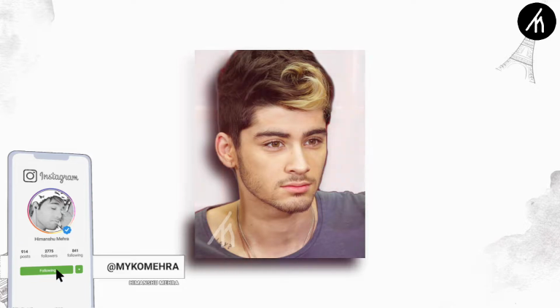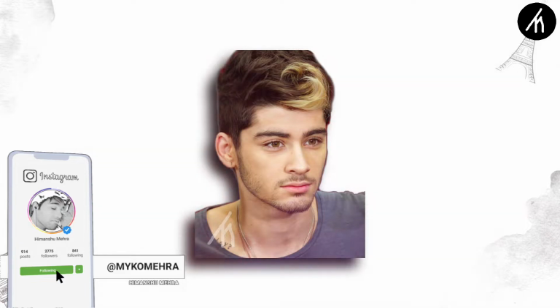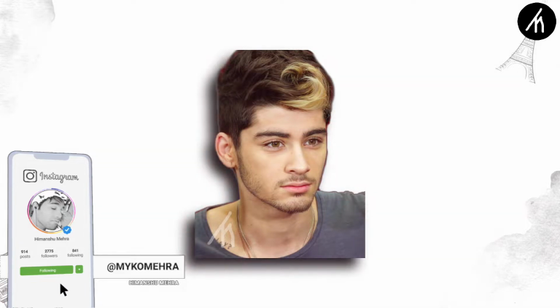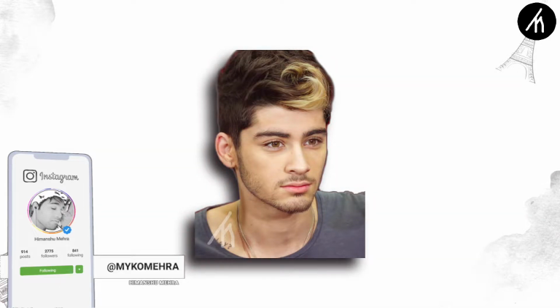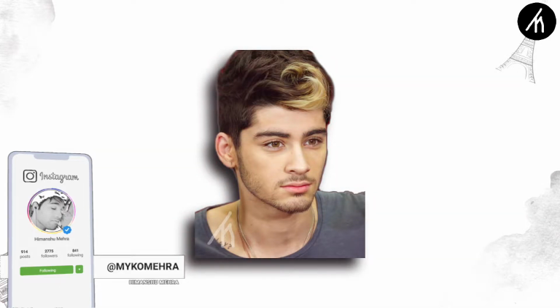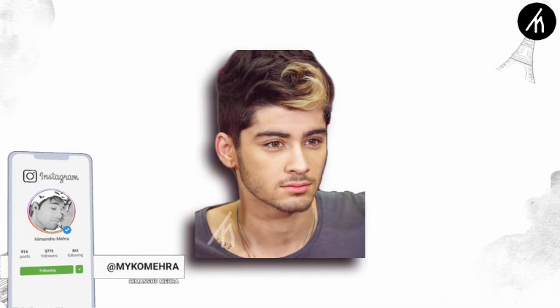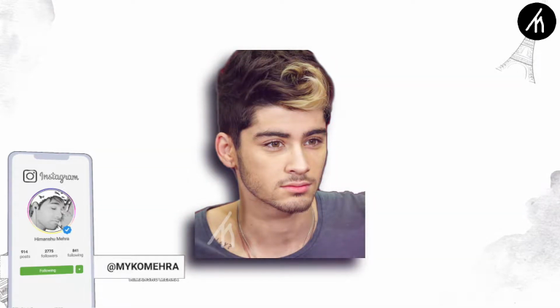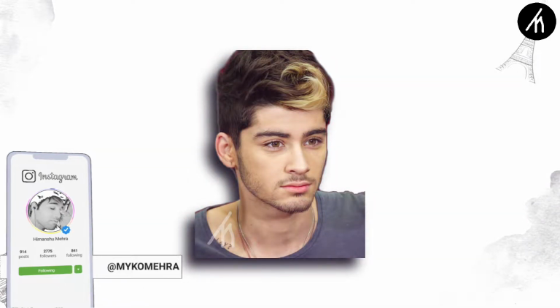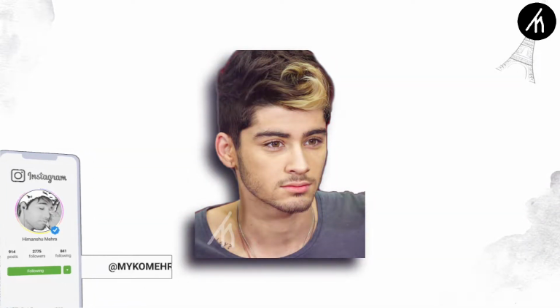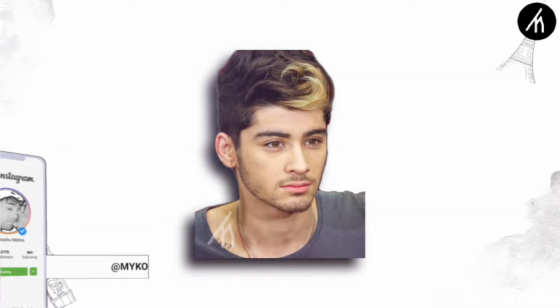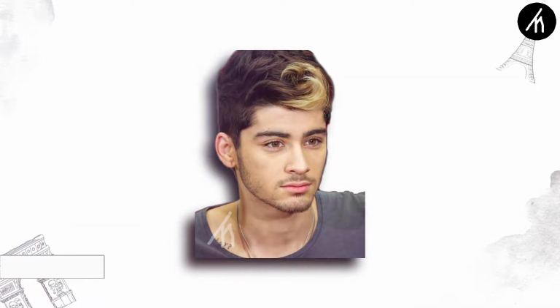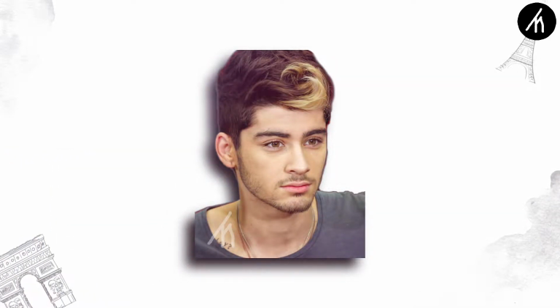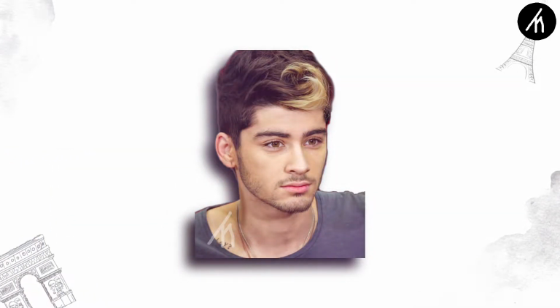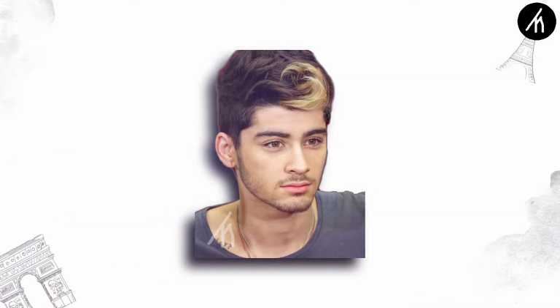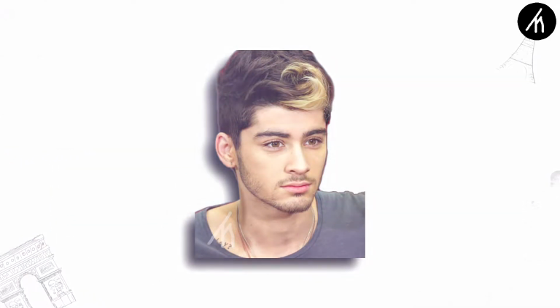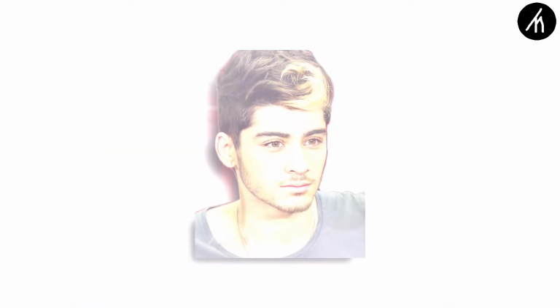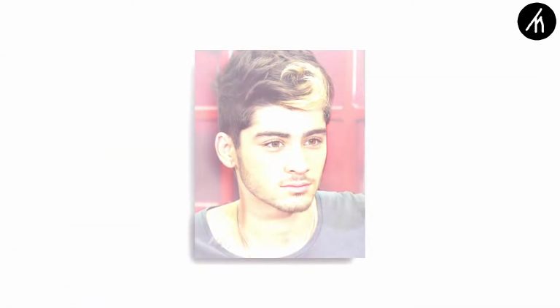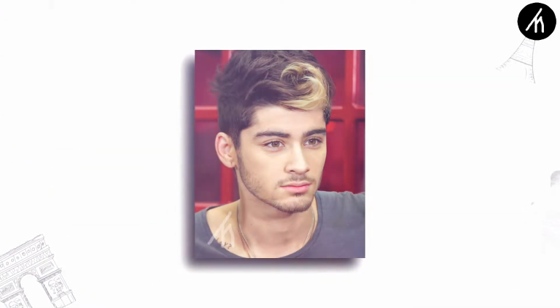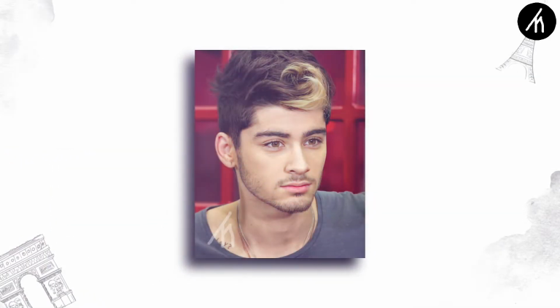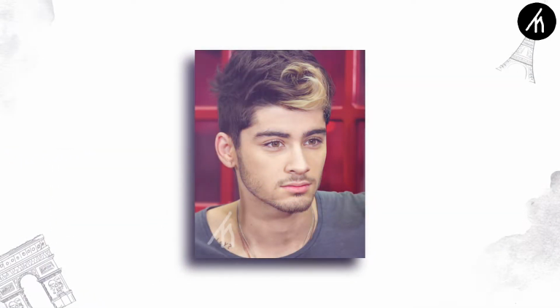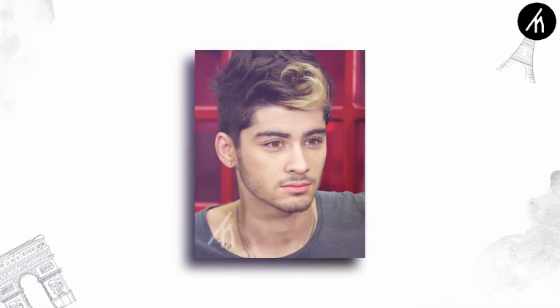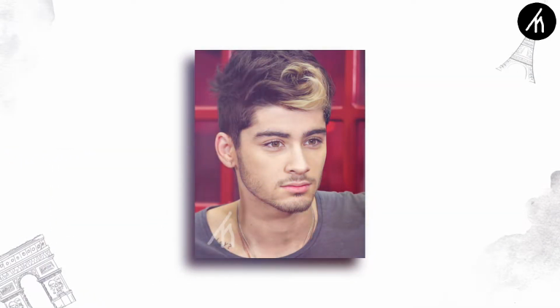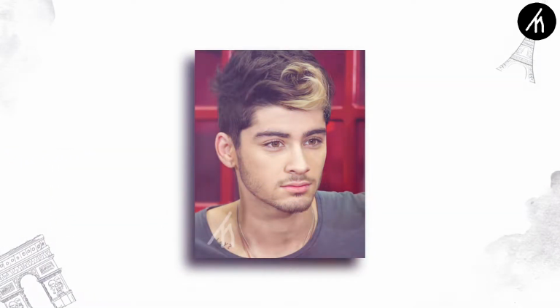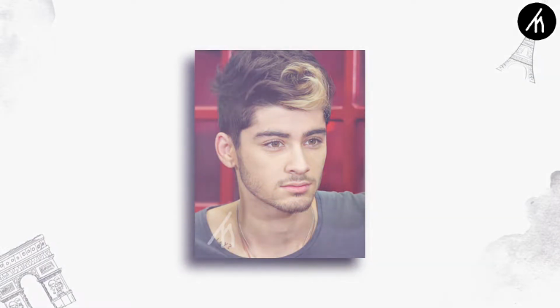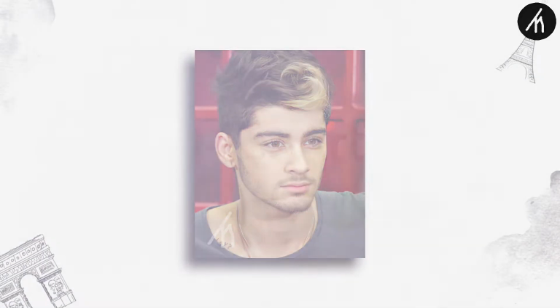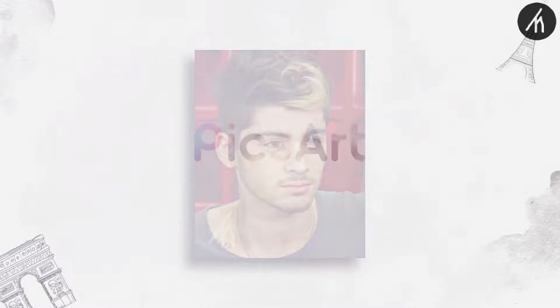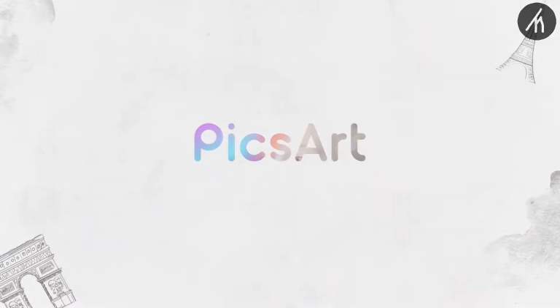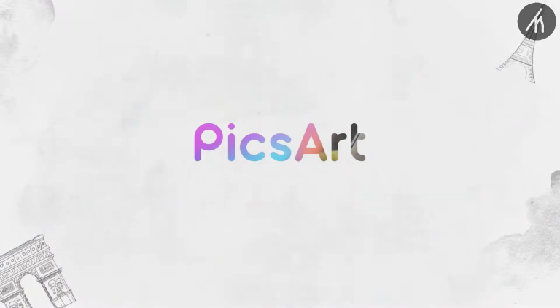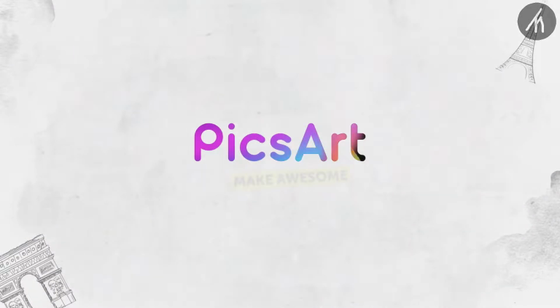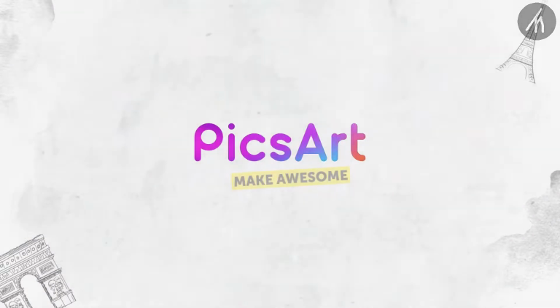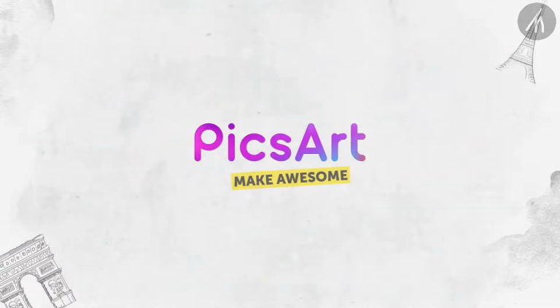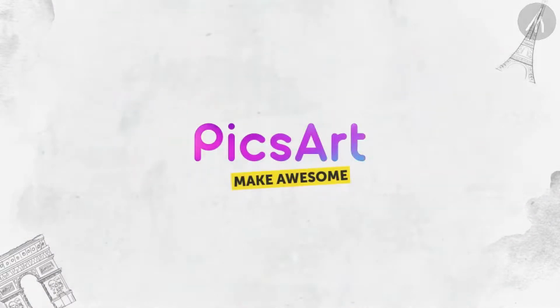Removing a background in Pixlr is super easy. Simply choose a picture with a background, then open your Pixlr.